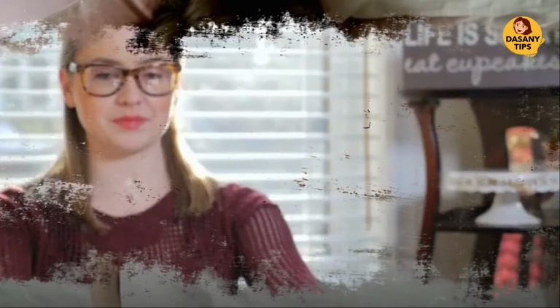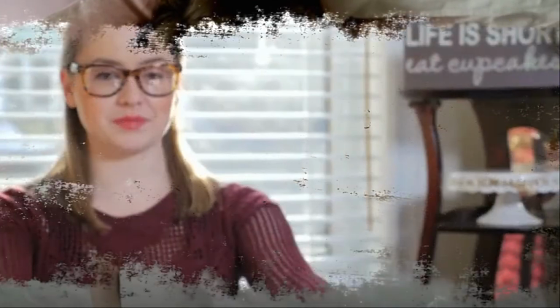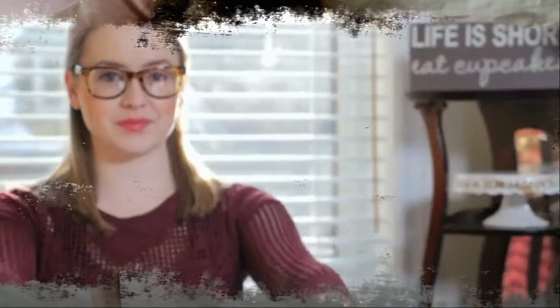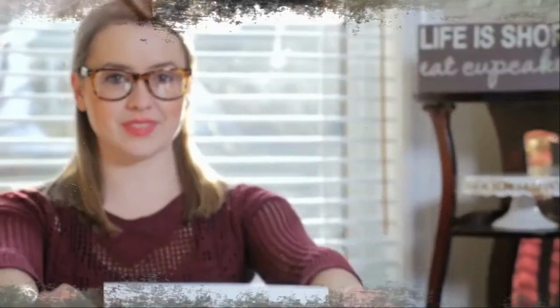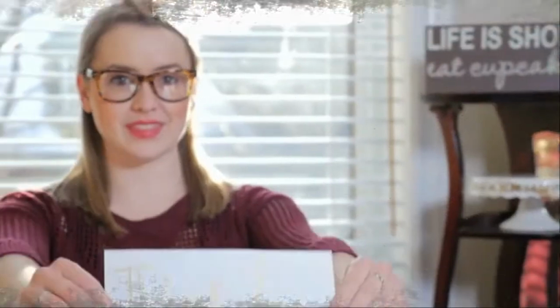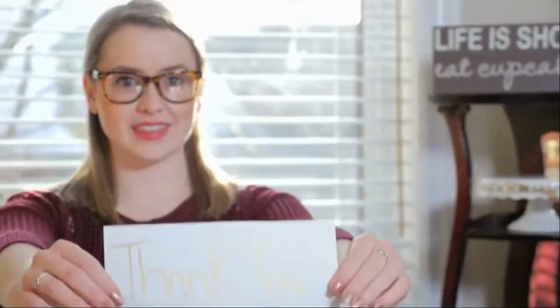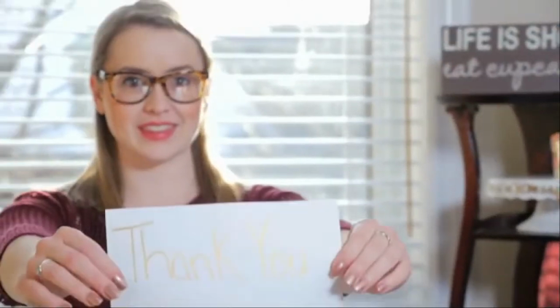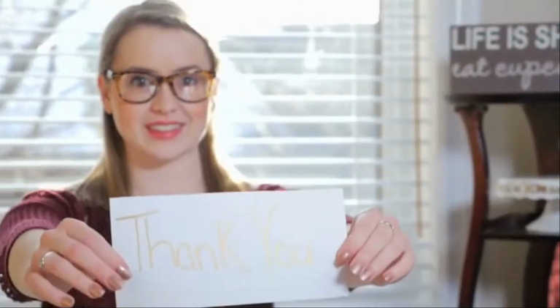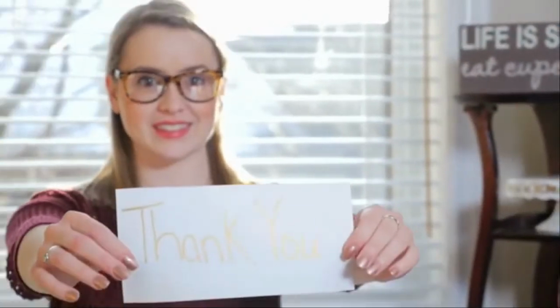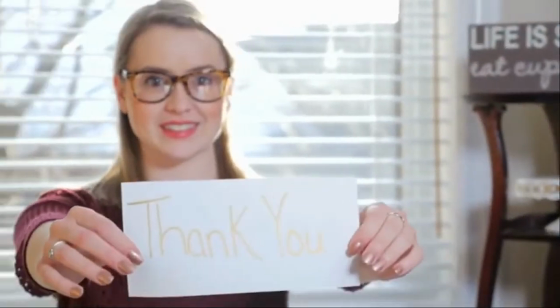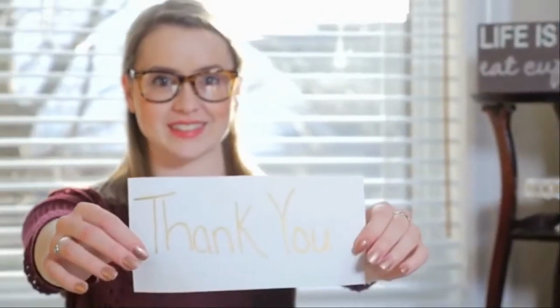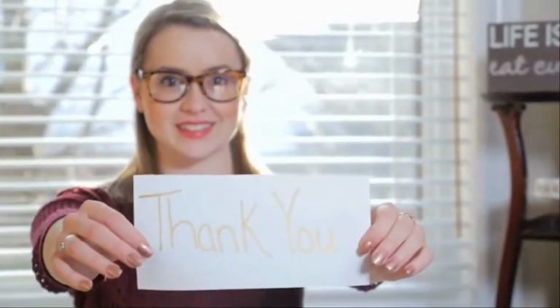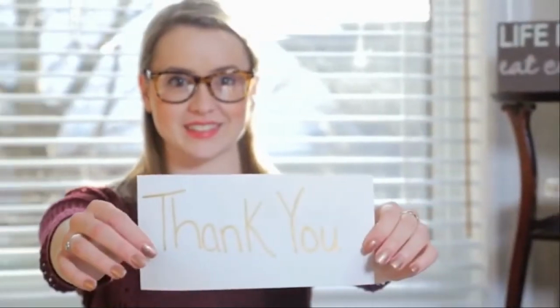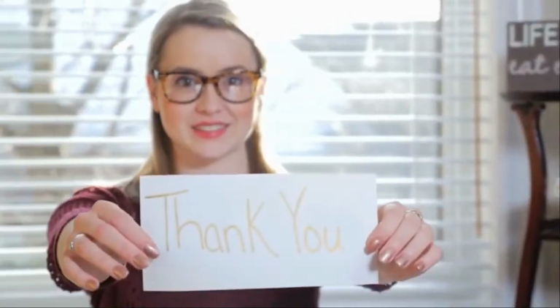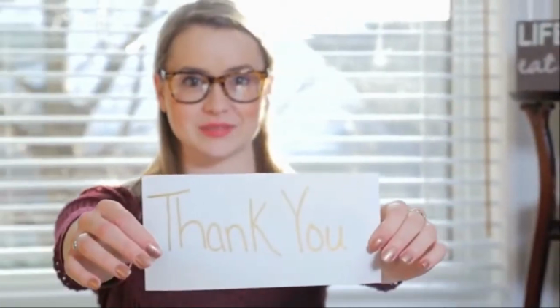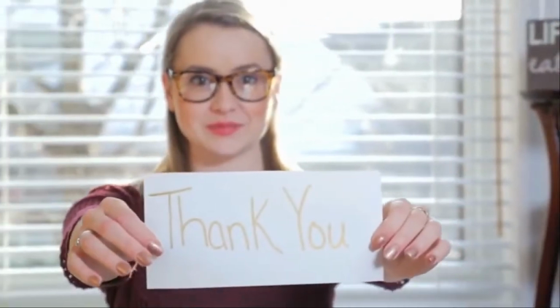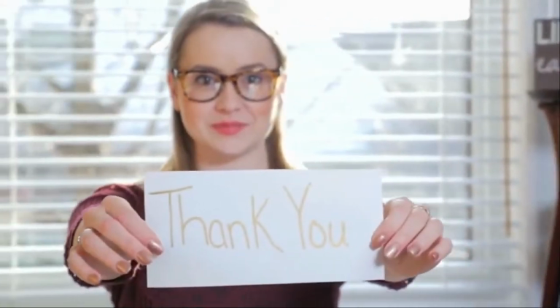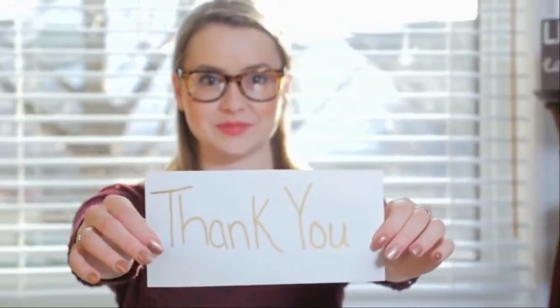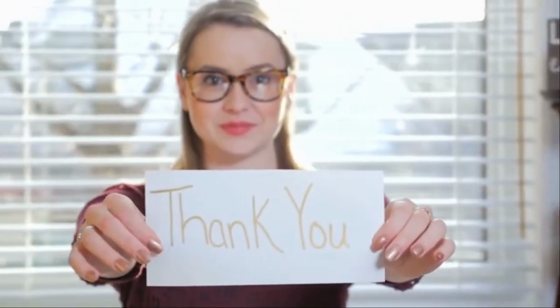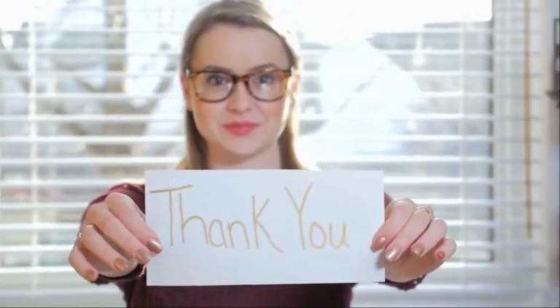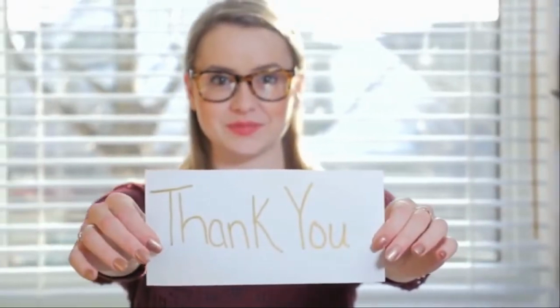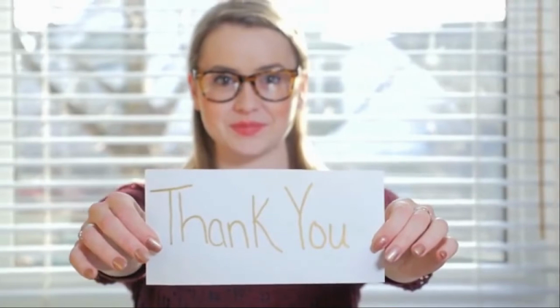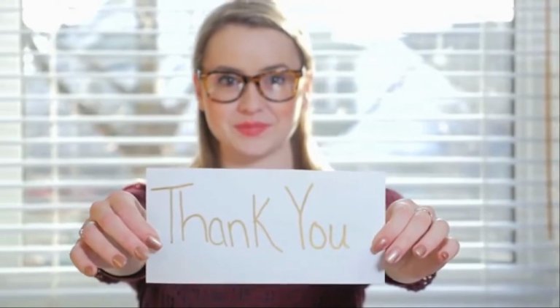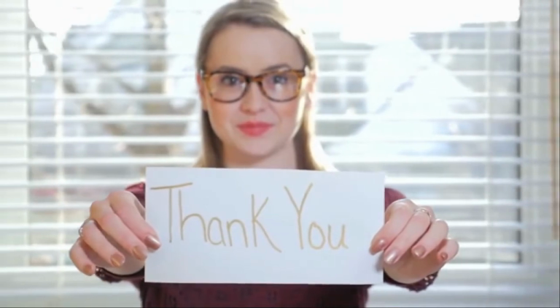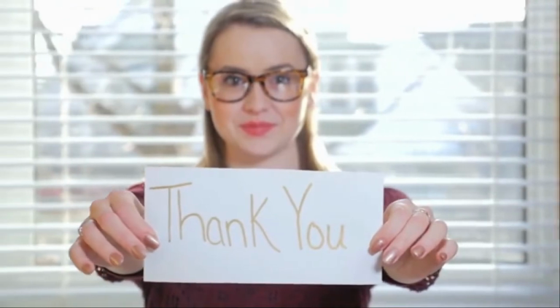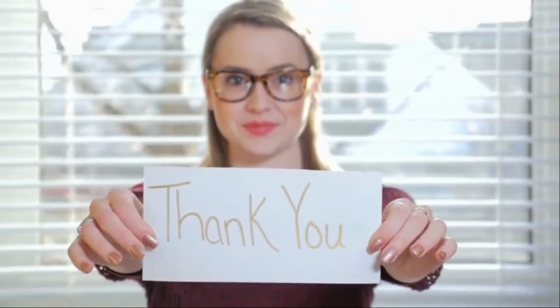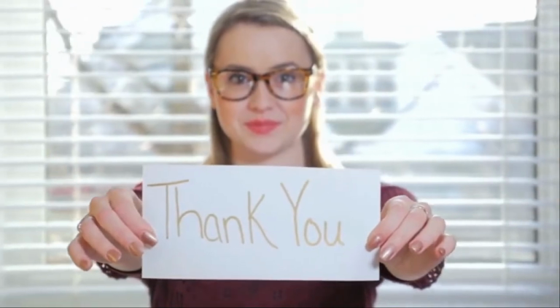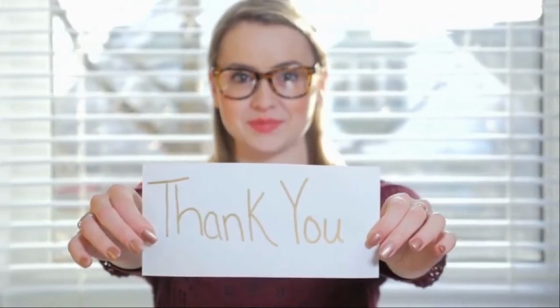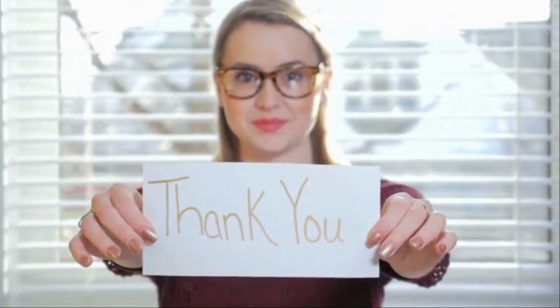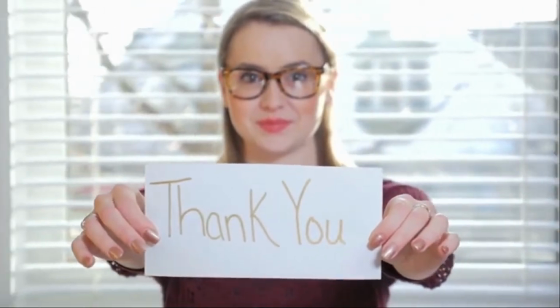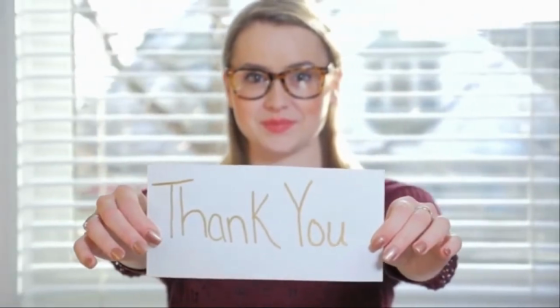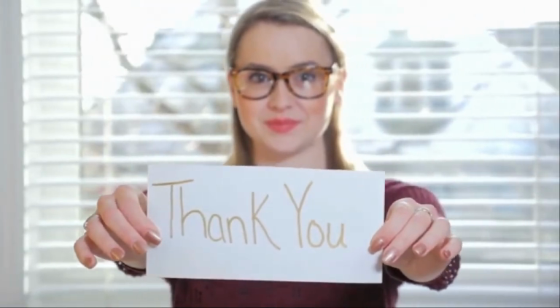Thank you for watching. If you like this video, please click subscribe for new videos.